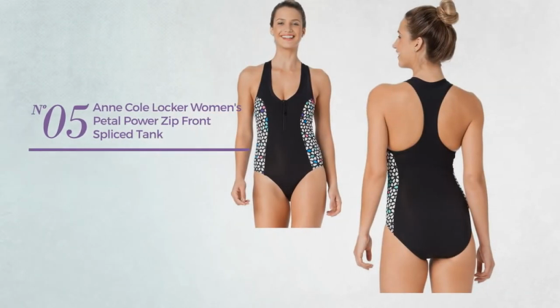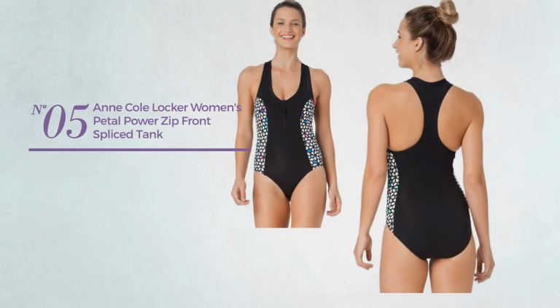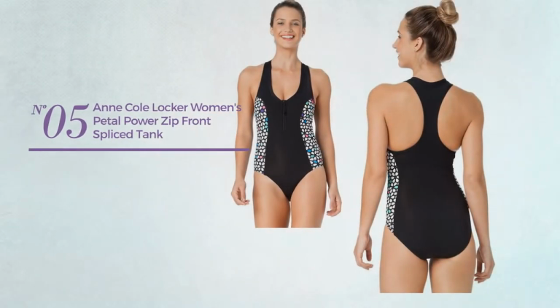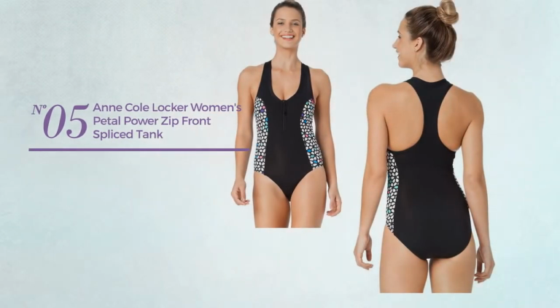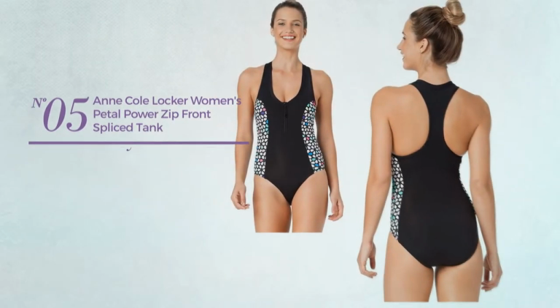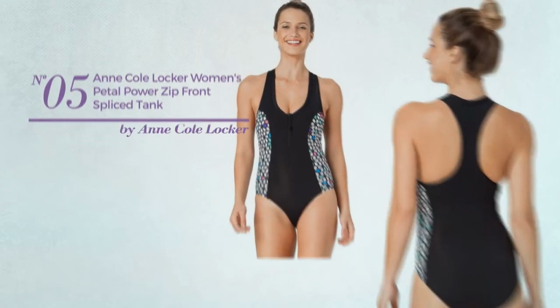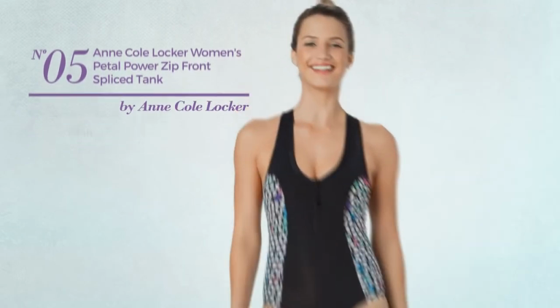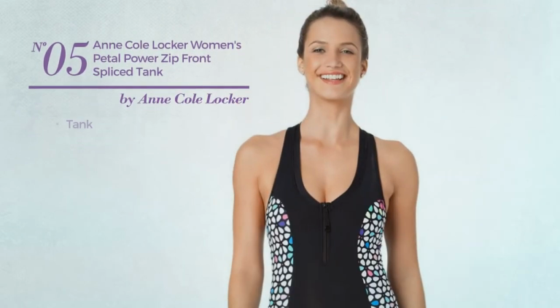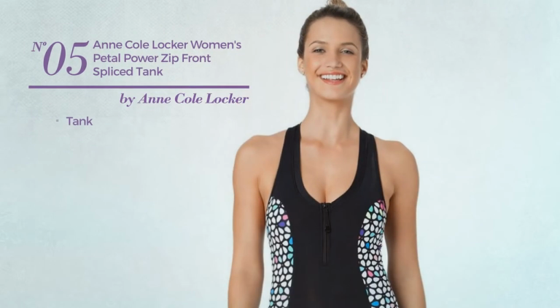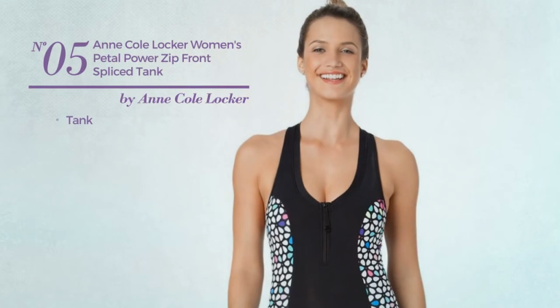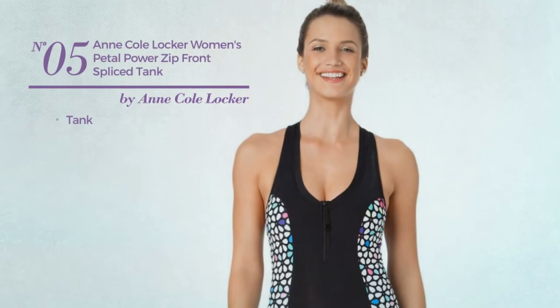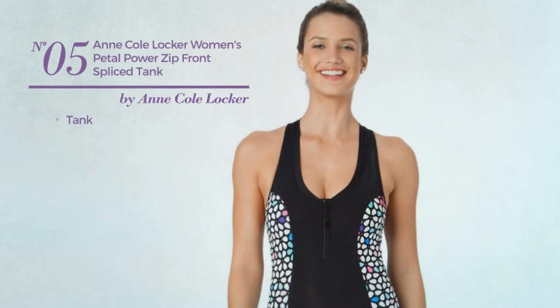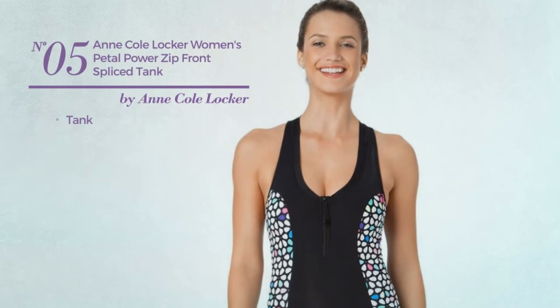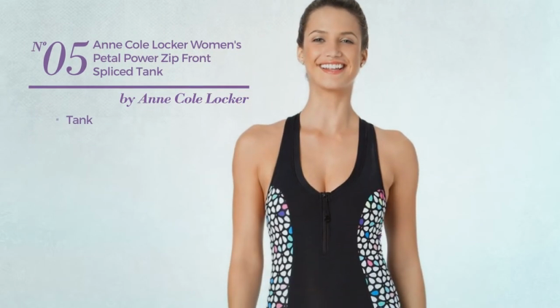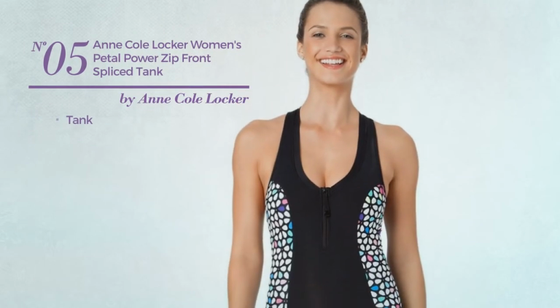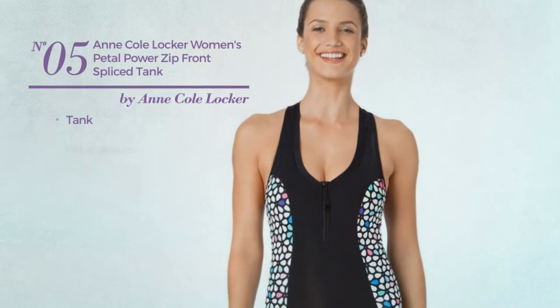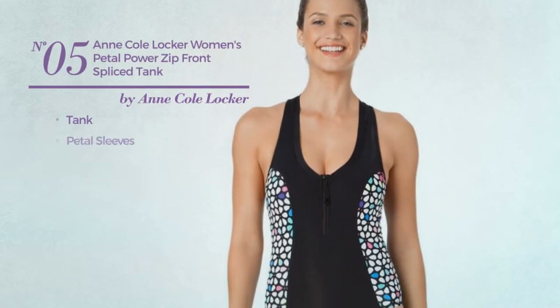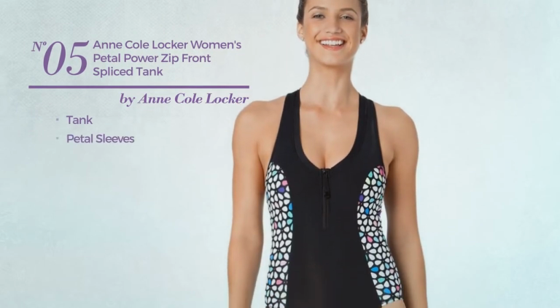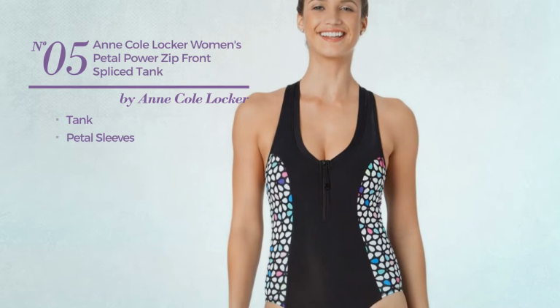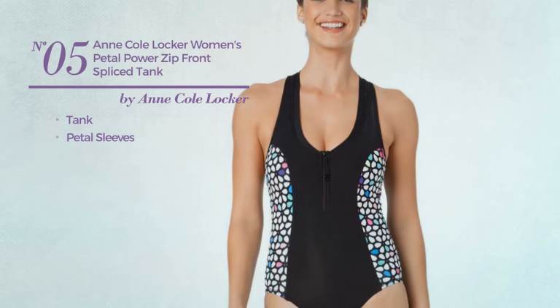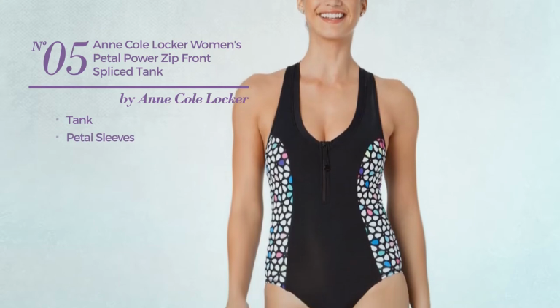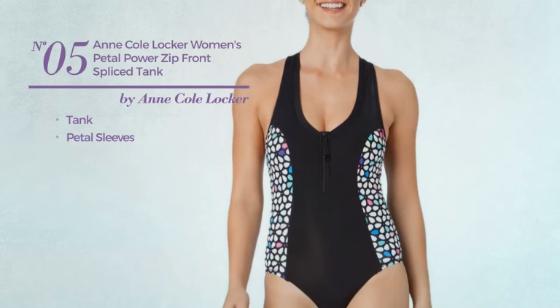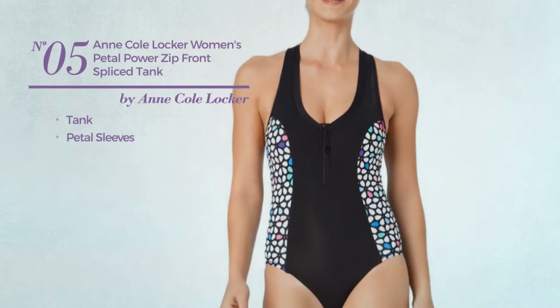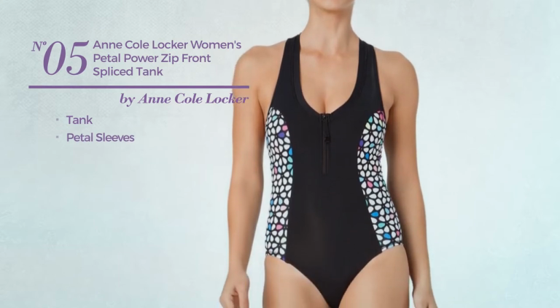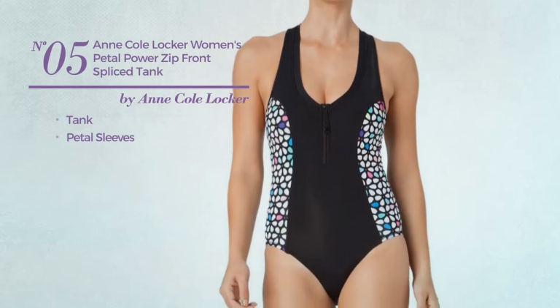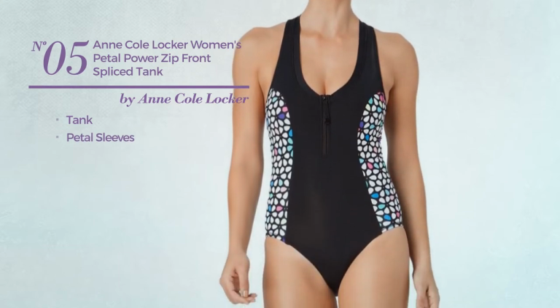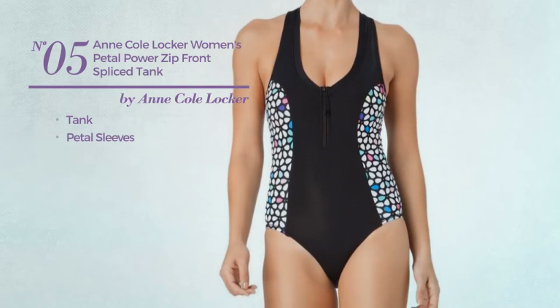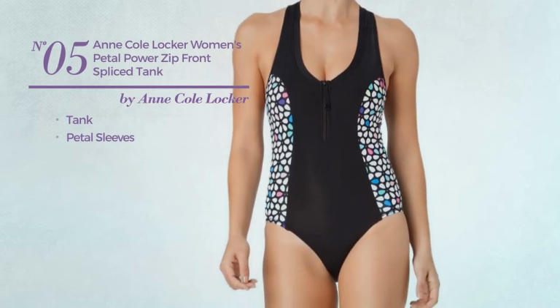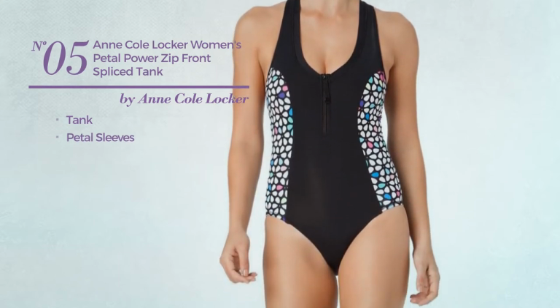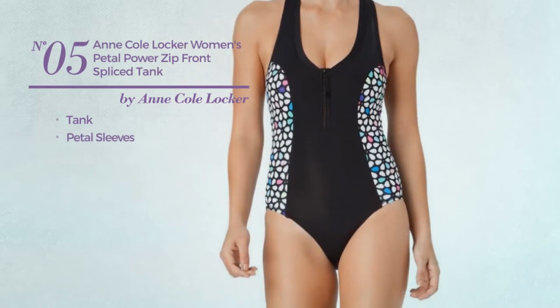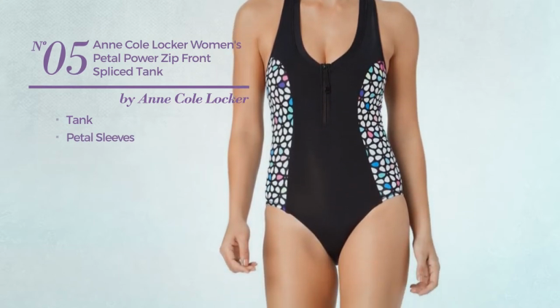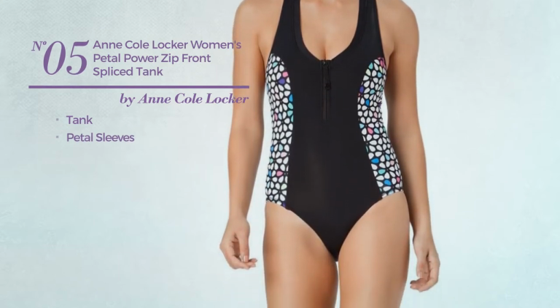Number 5, a tank dress with petal sleeves. Available just in this color.